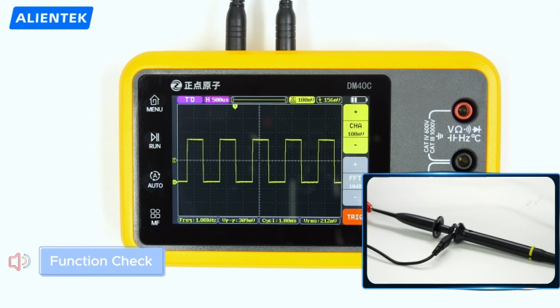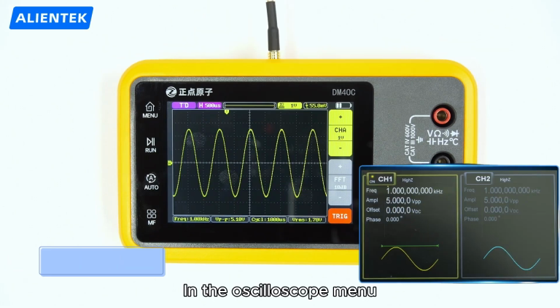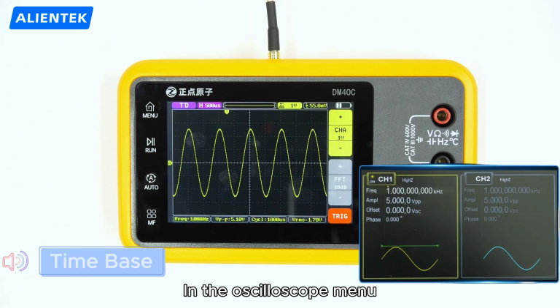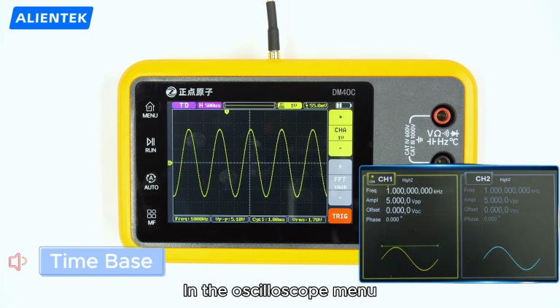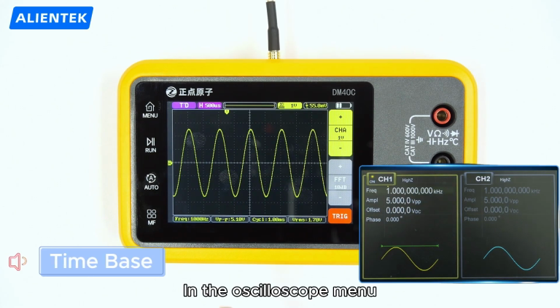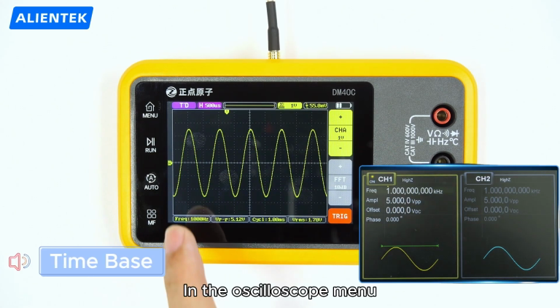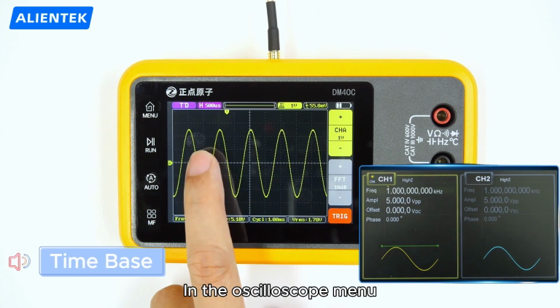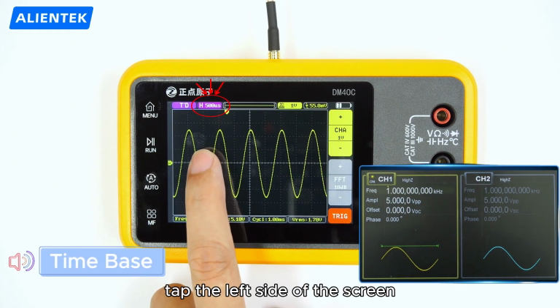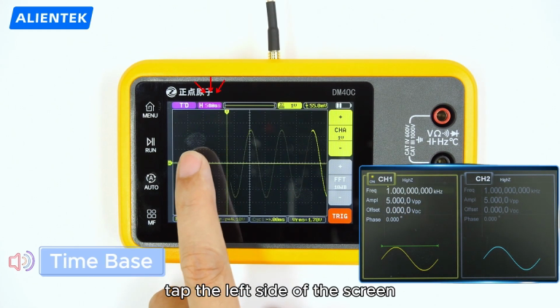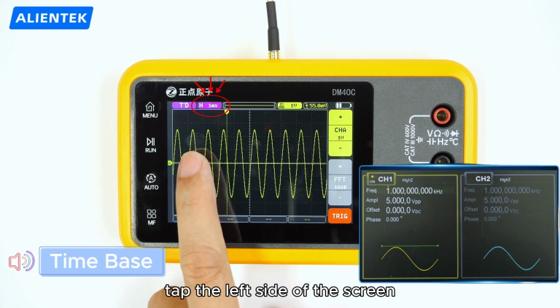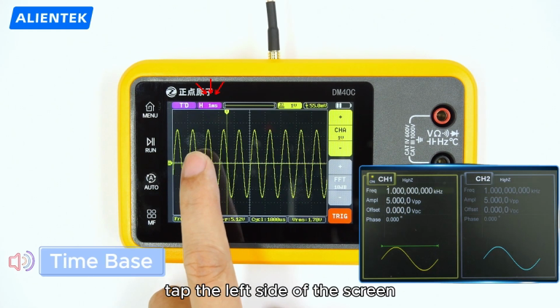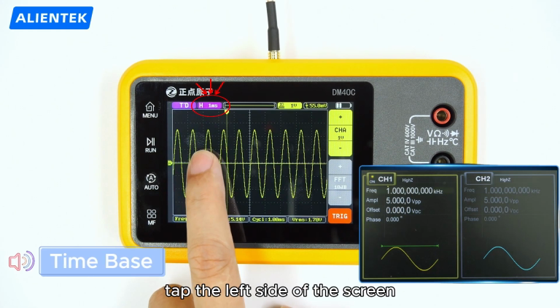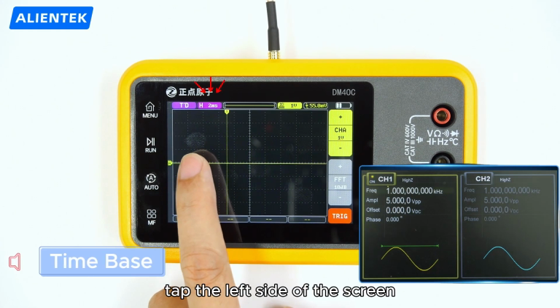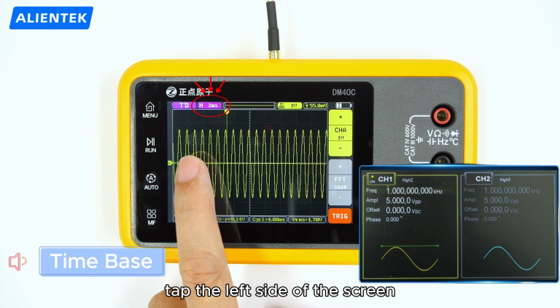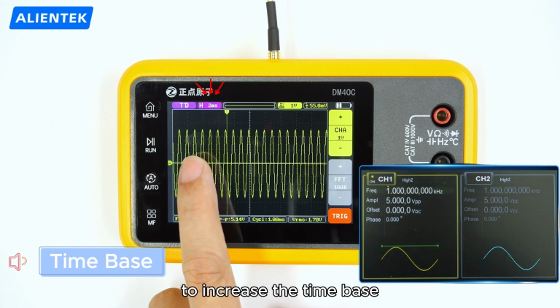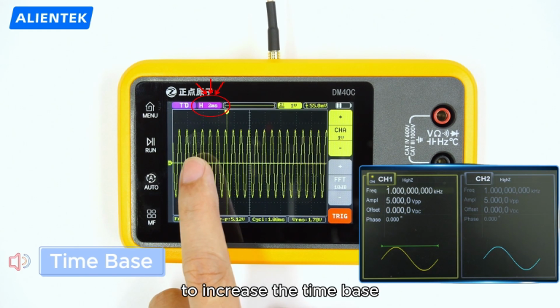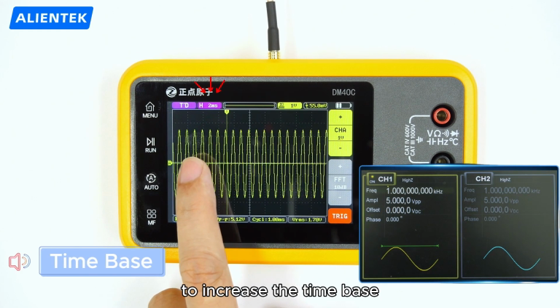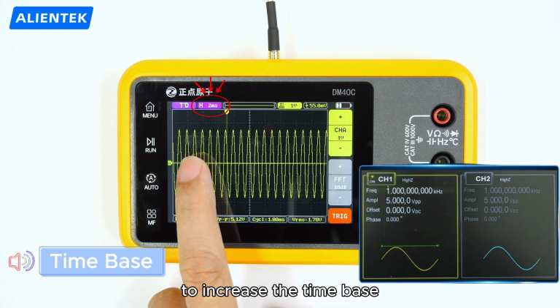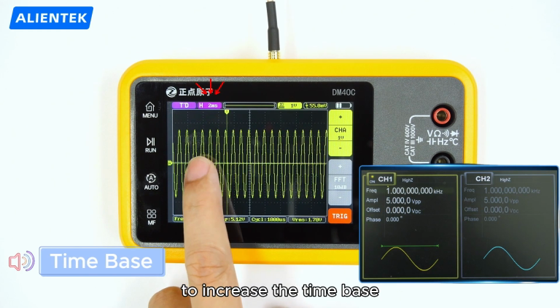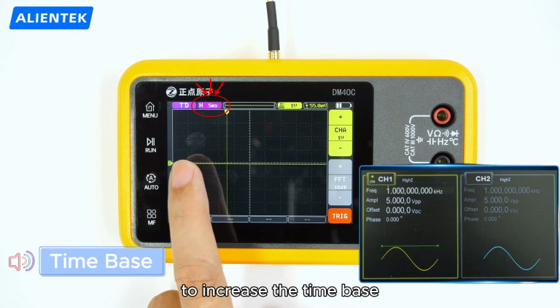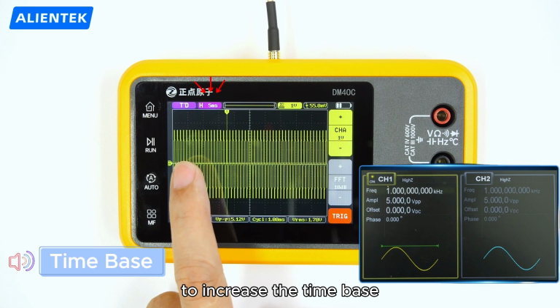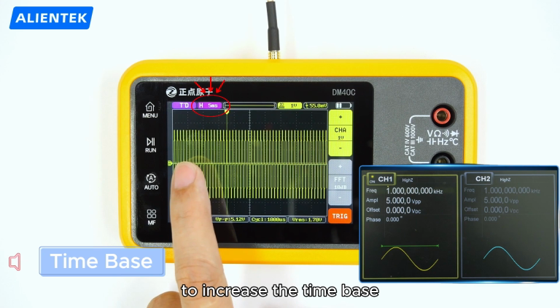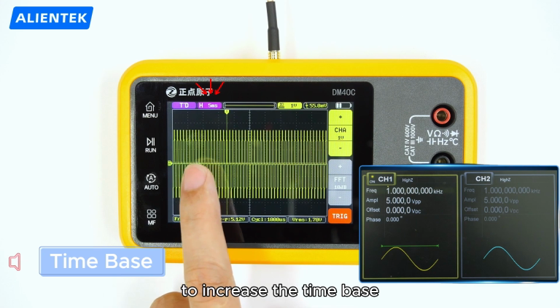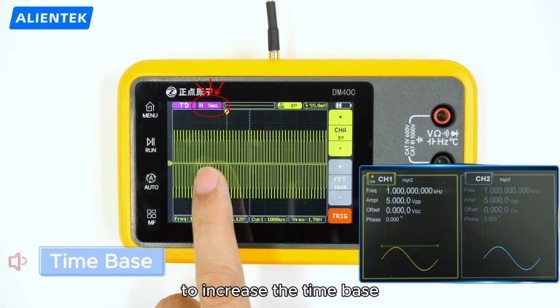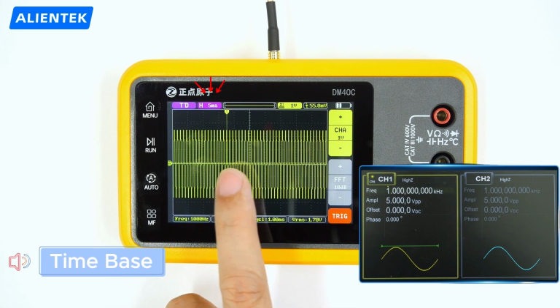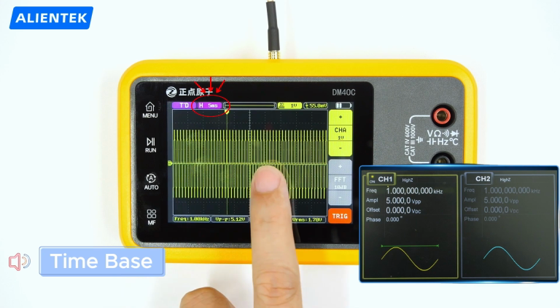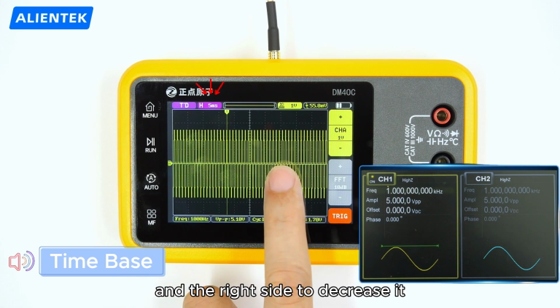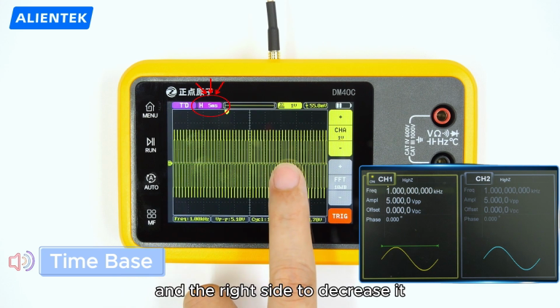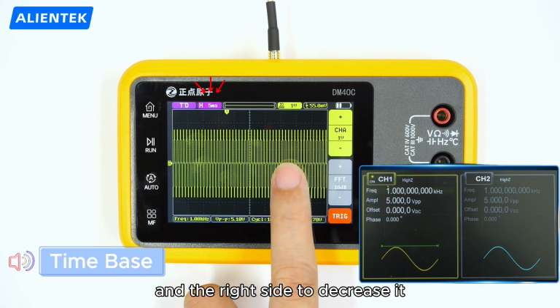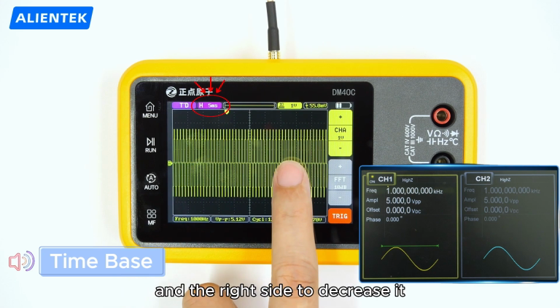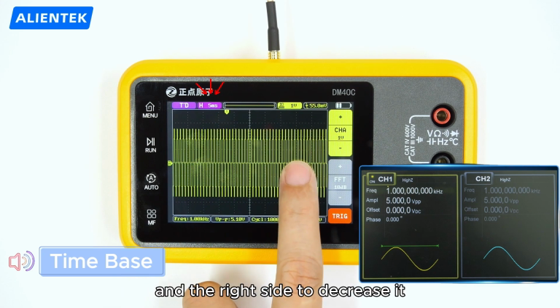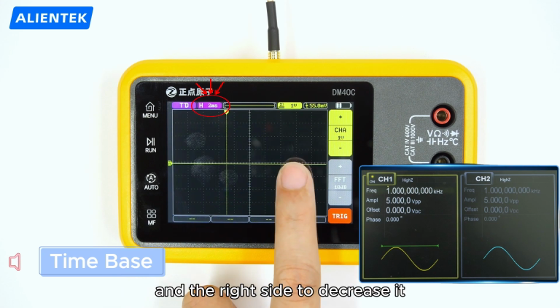In the oscilloscope menu, tap the left side of the screen to increase the time base, and the right side to decrease it.